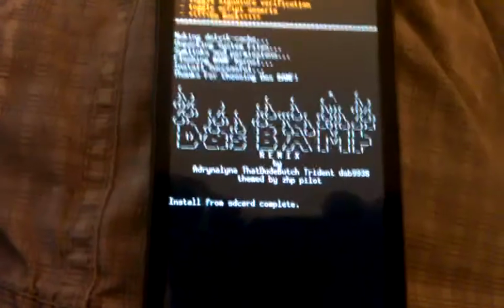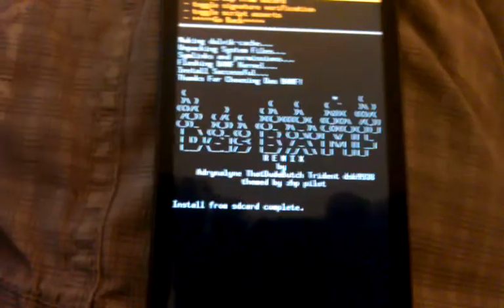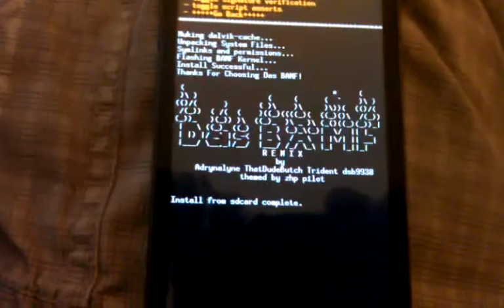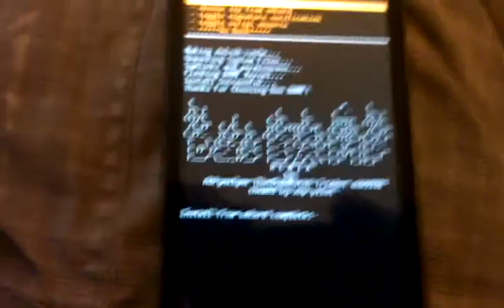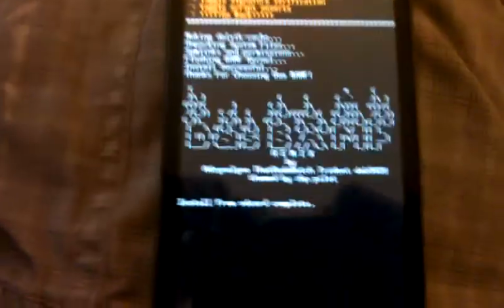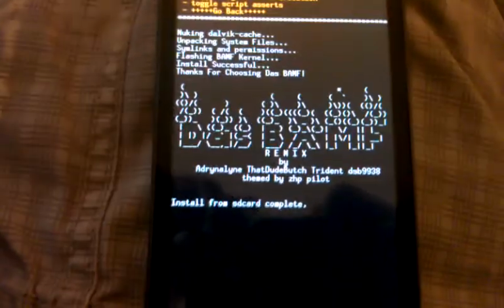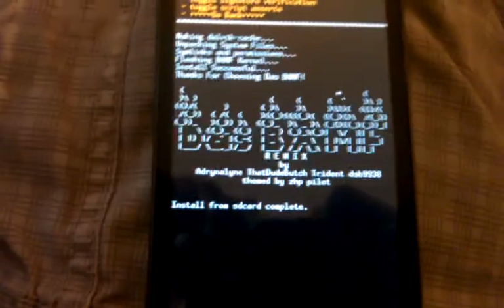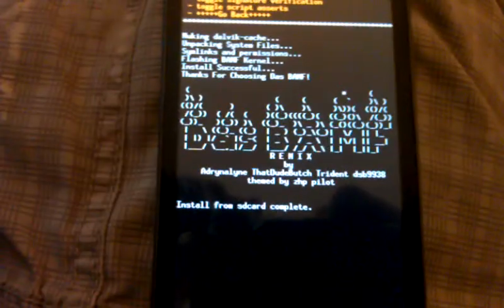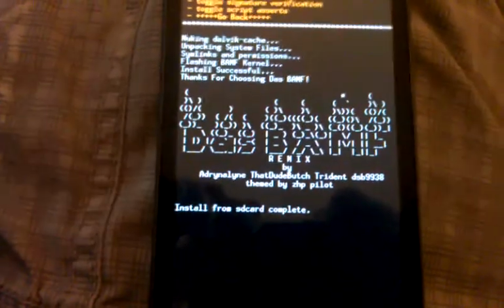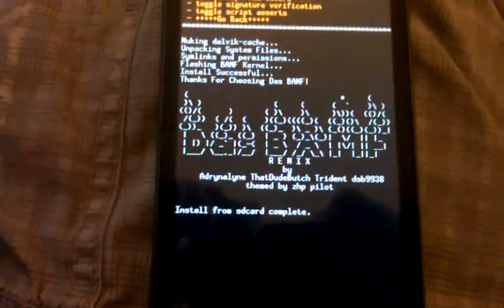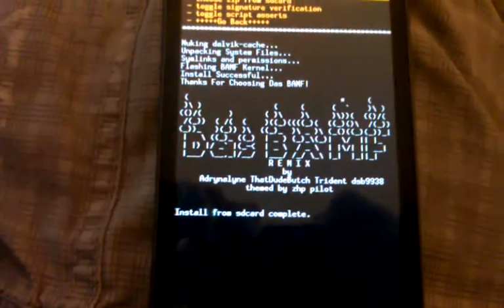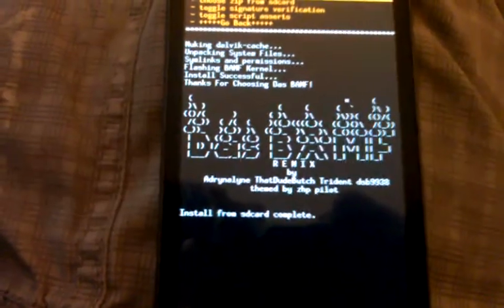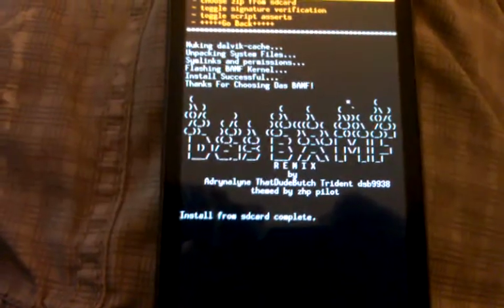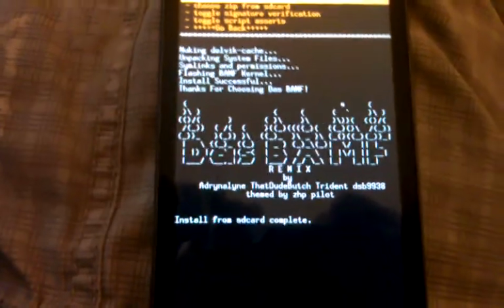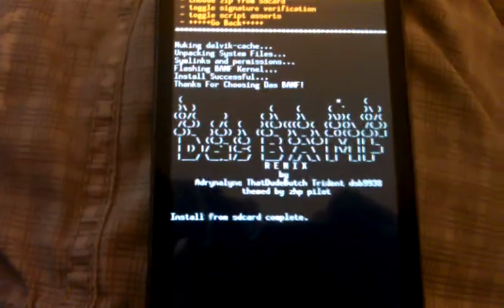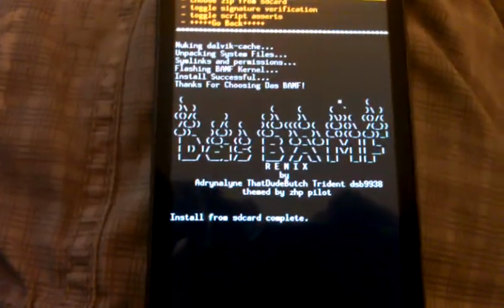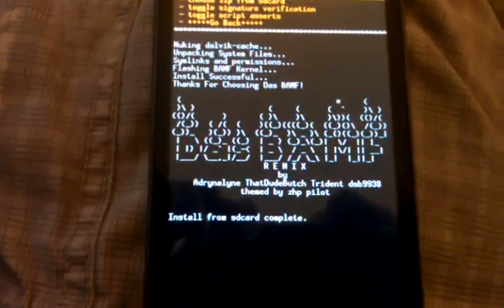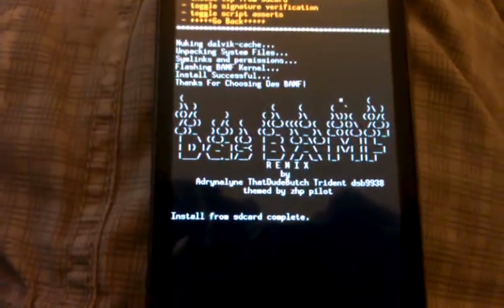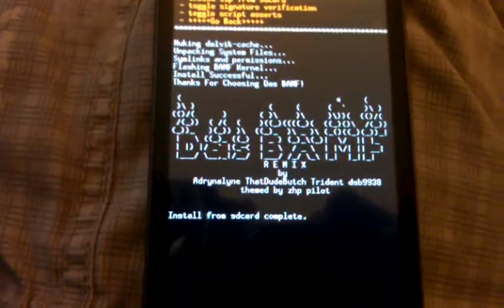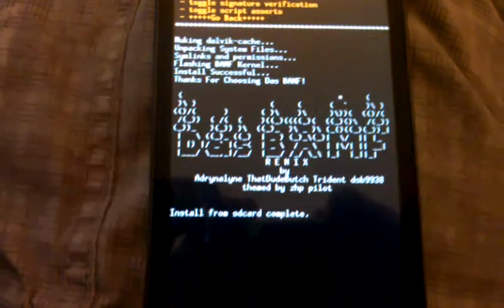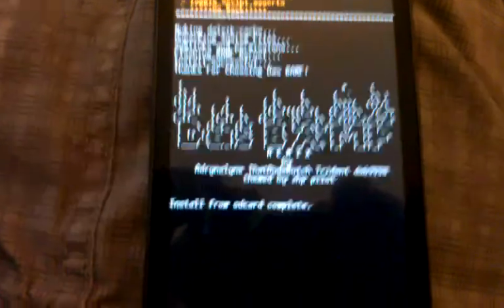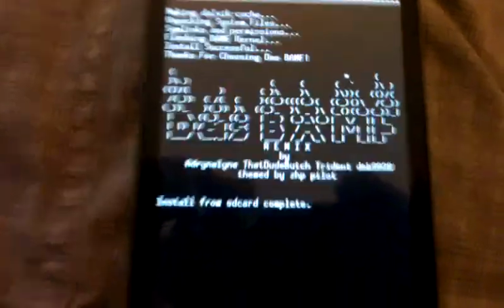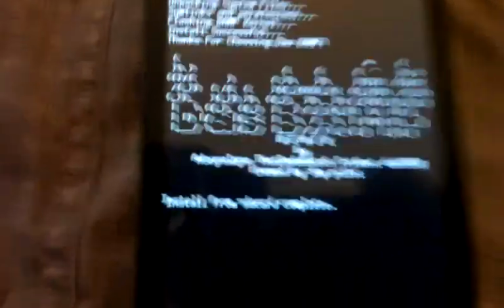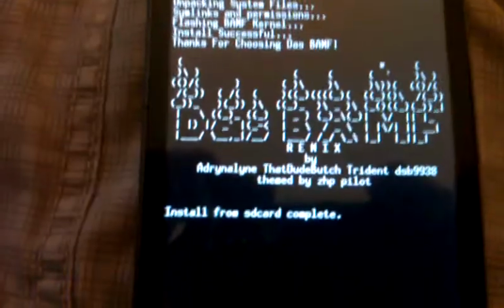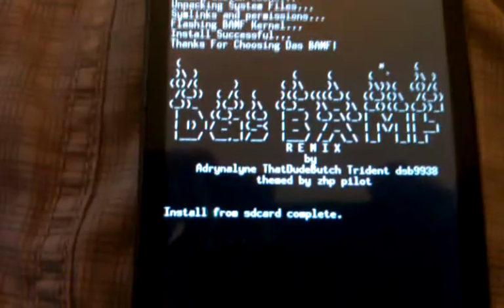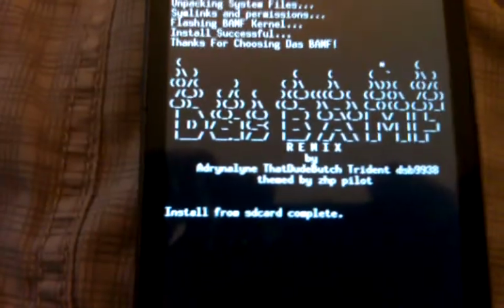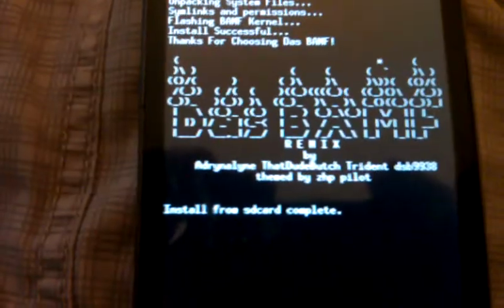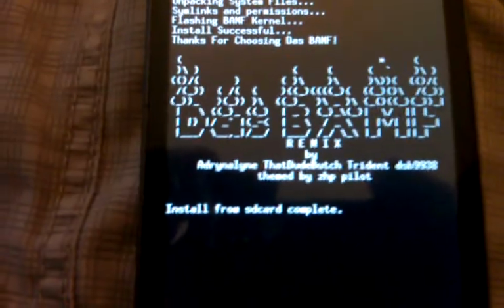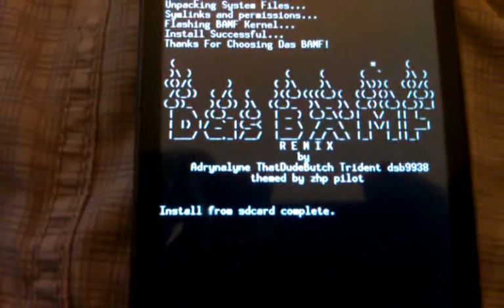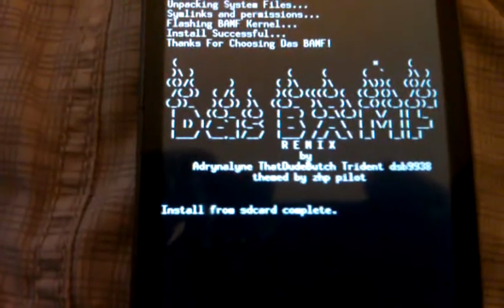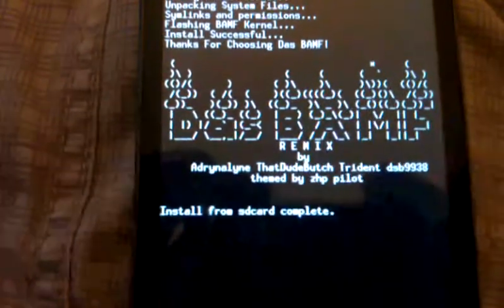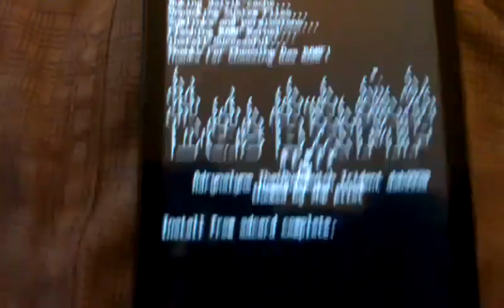Okay, so now that finished installing — it took about 3 minutes — it says 'install from SD card complete.'